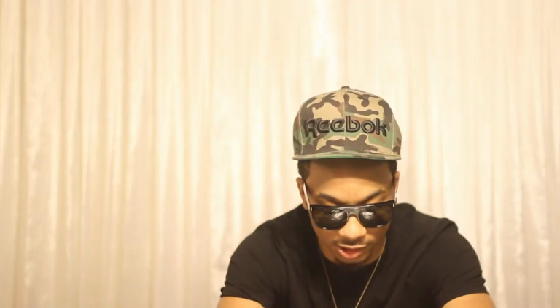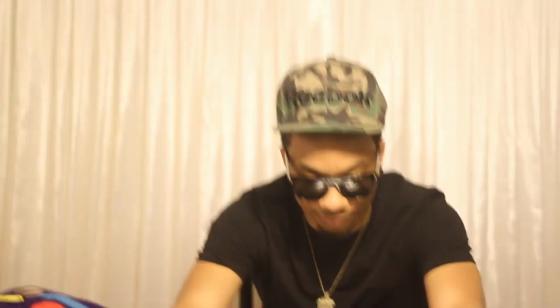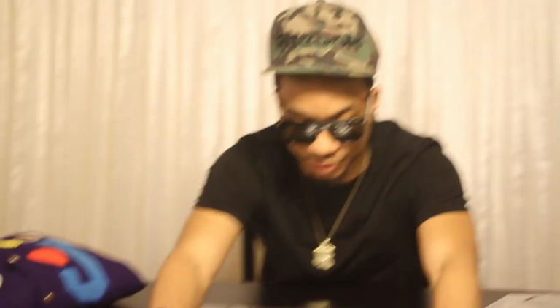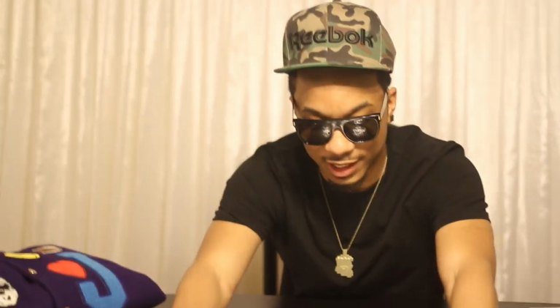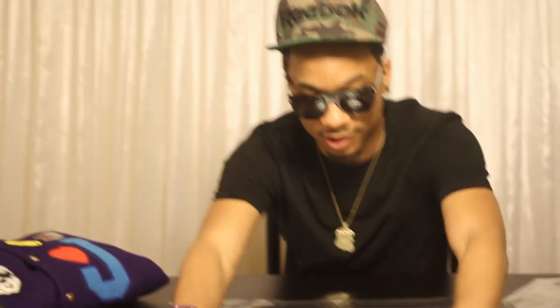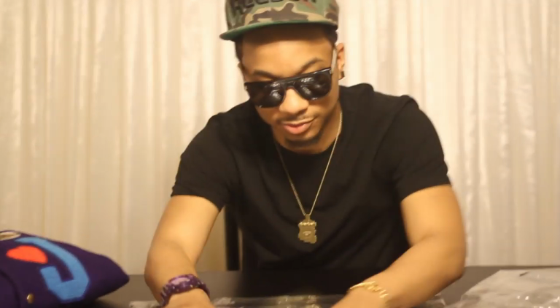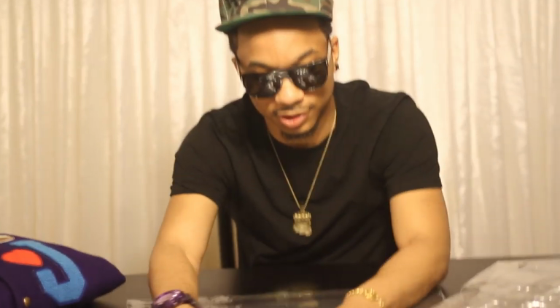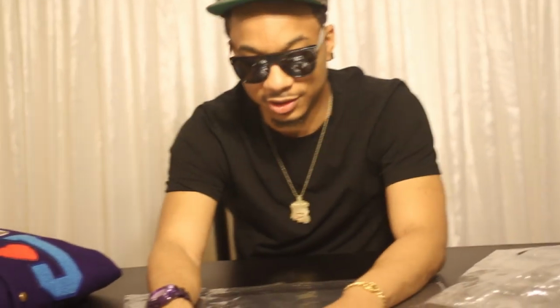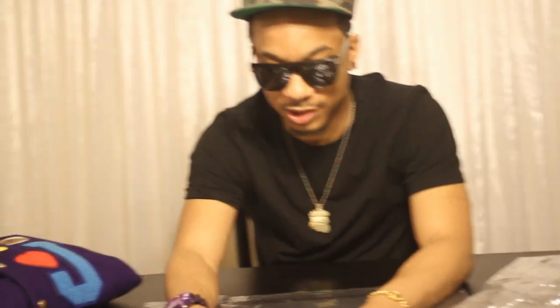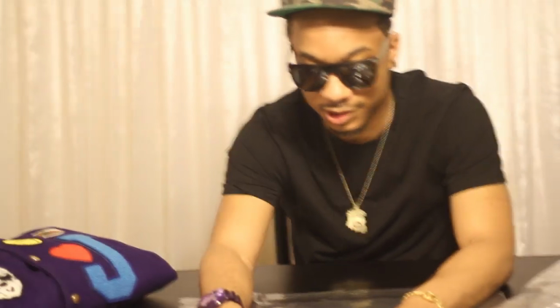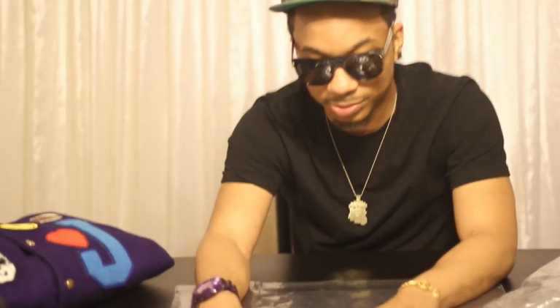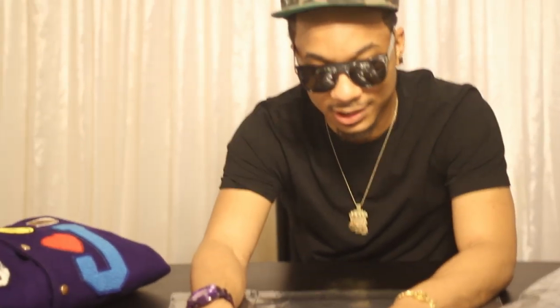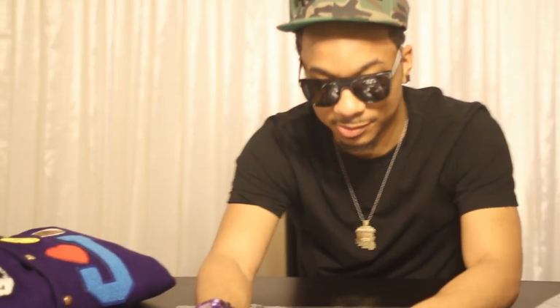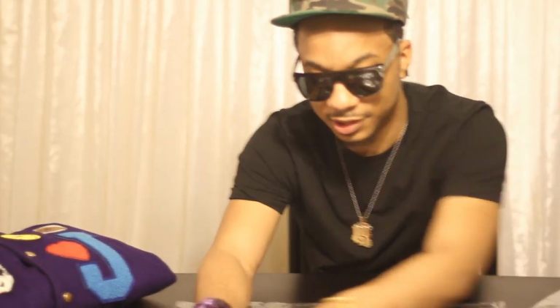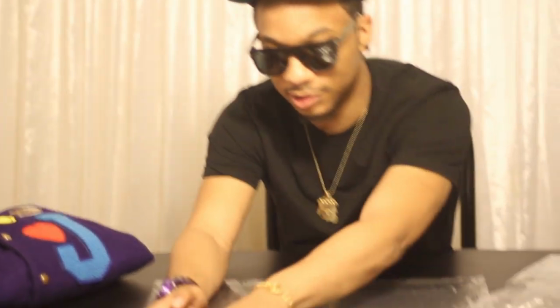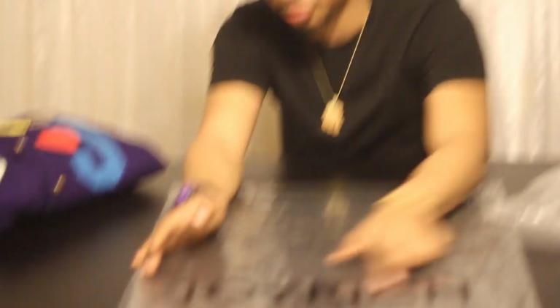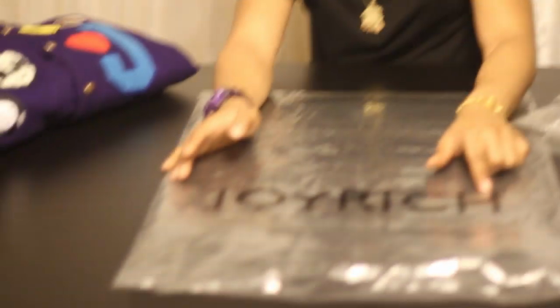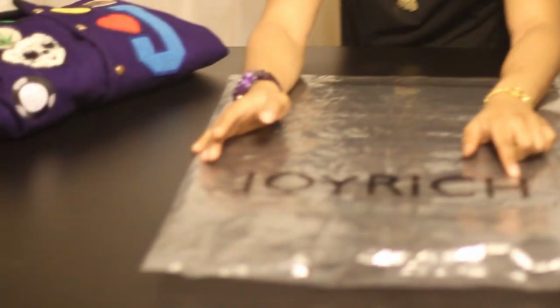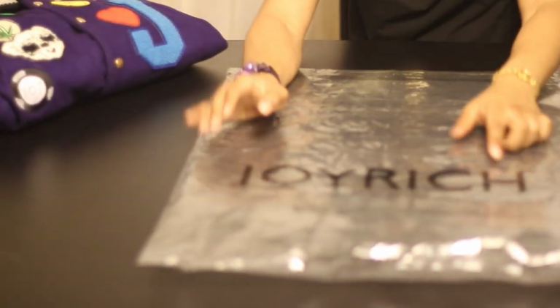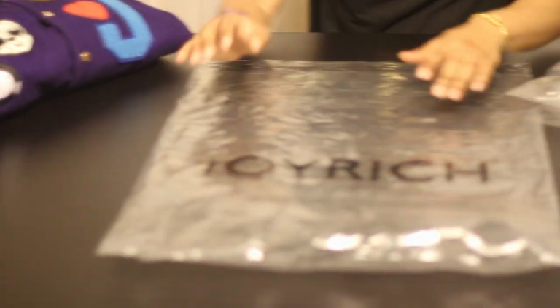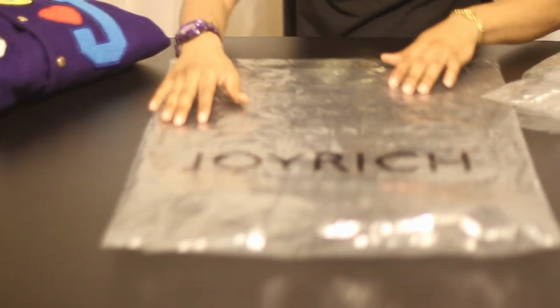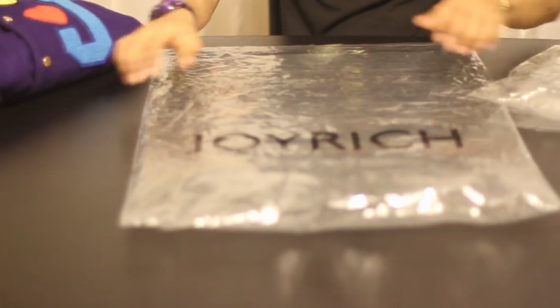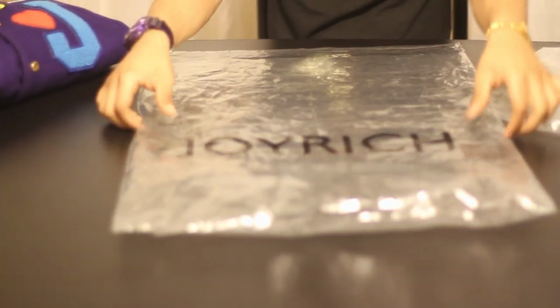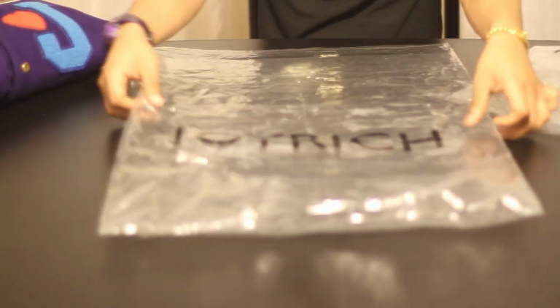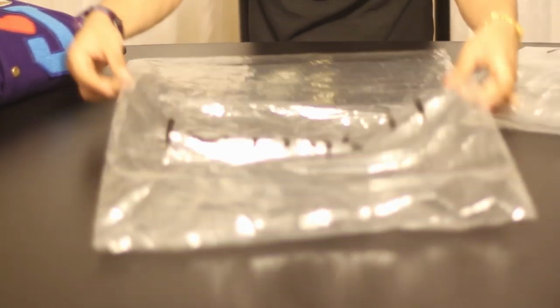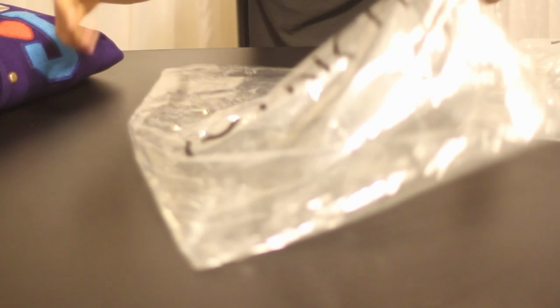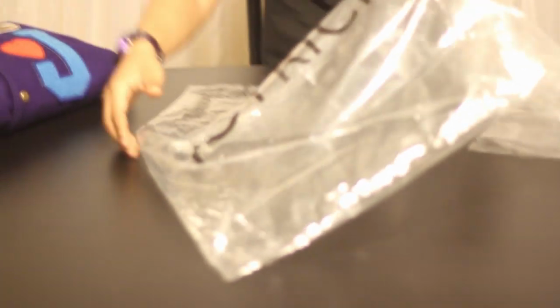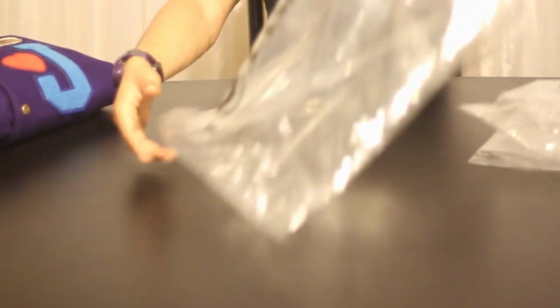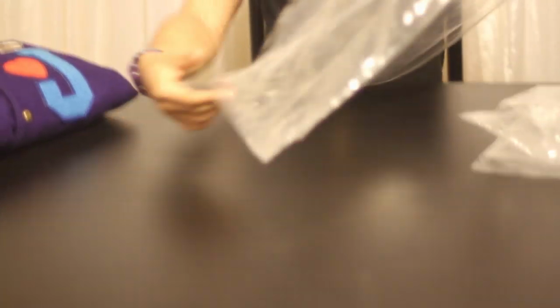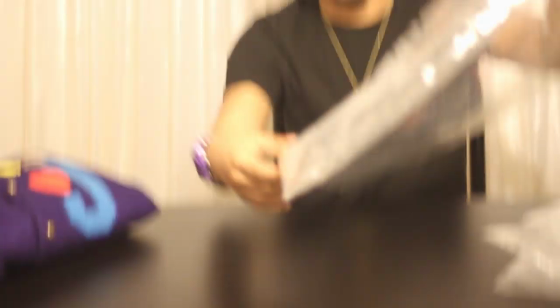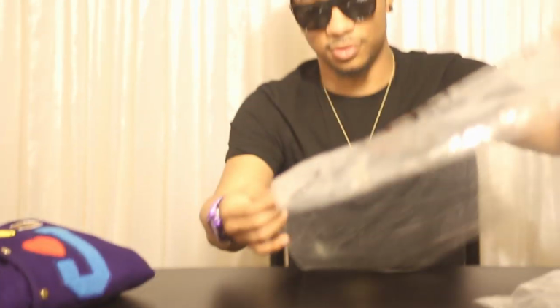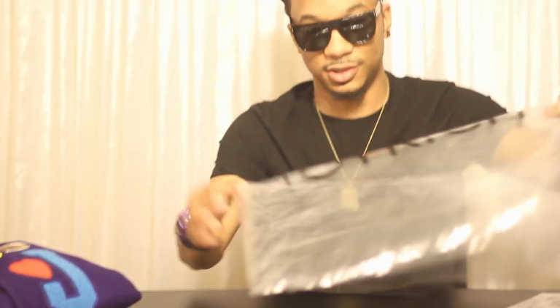The jacket comes in a nice plastic bag that says Joyrich printed on the front.